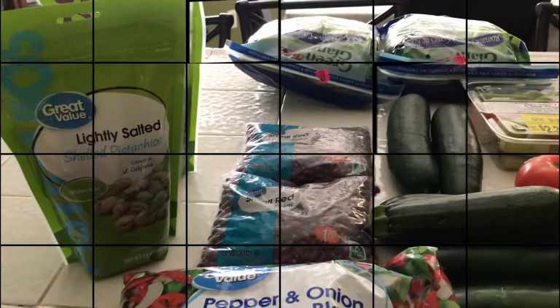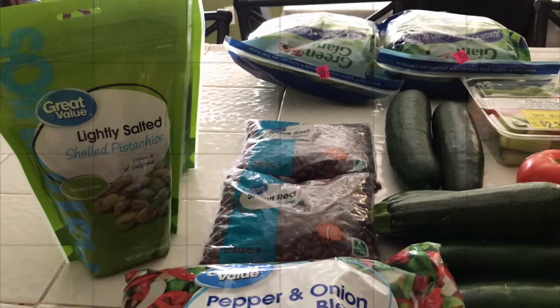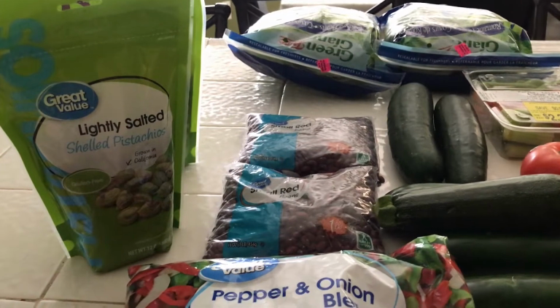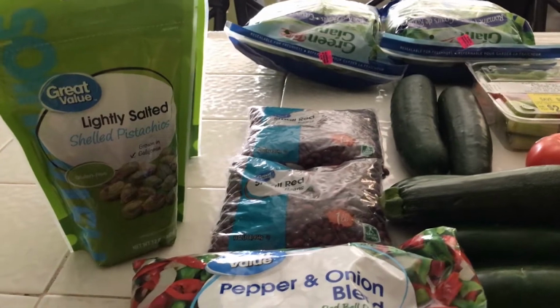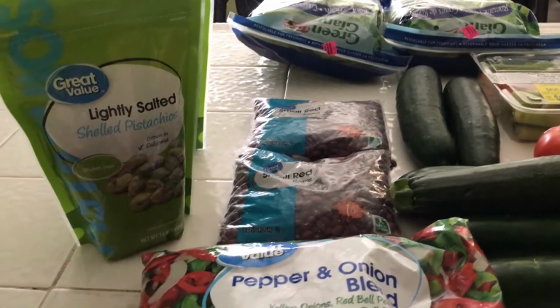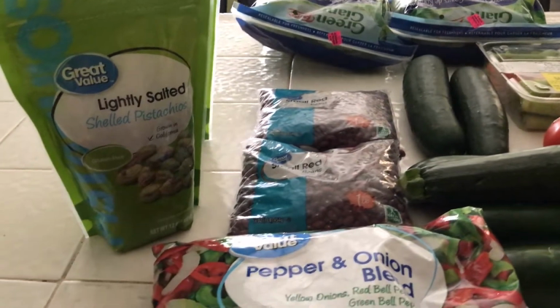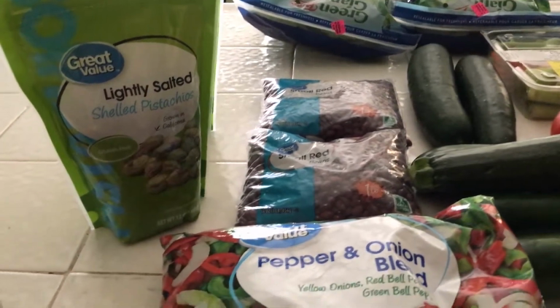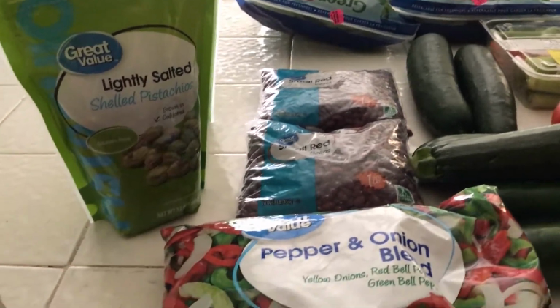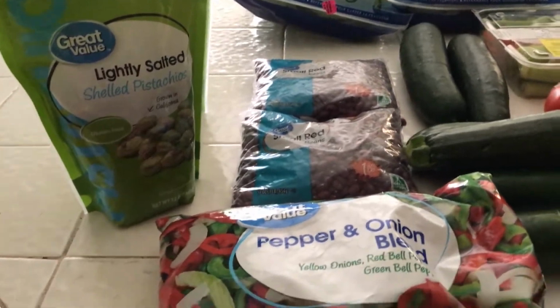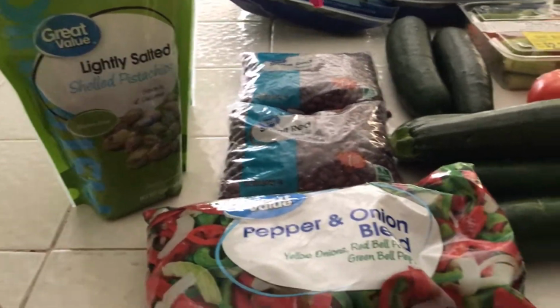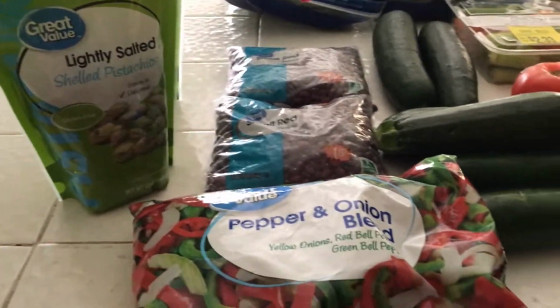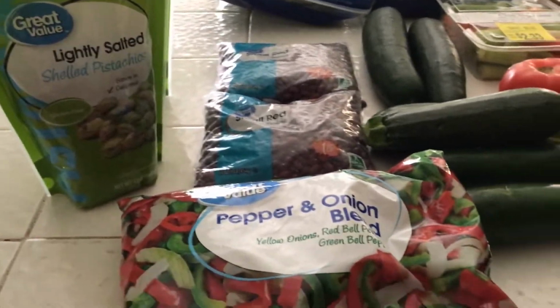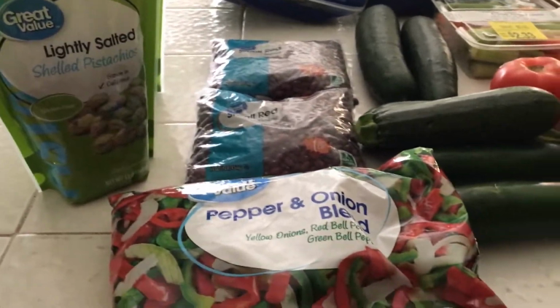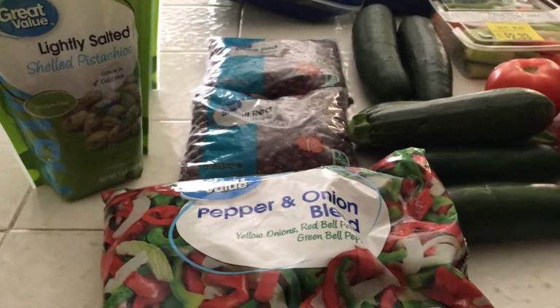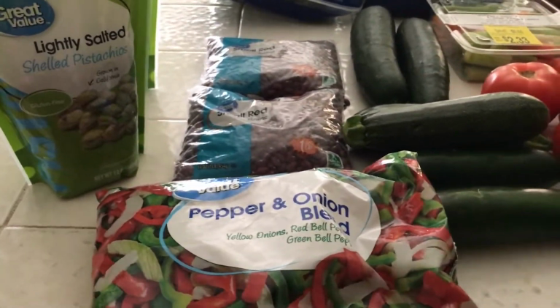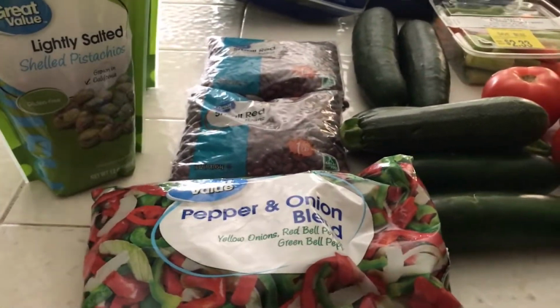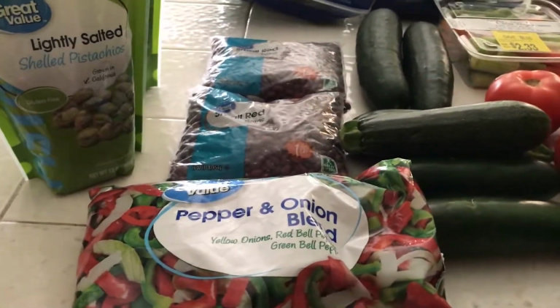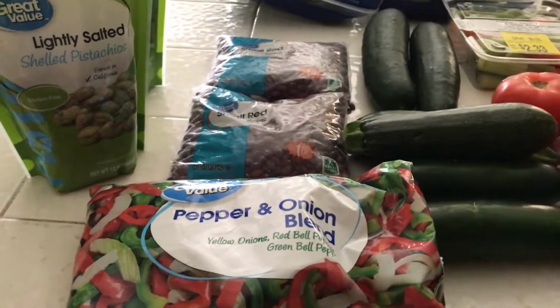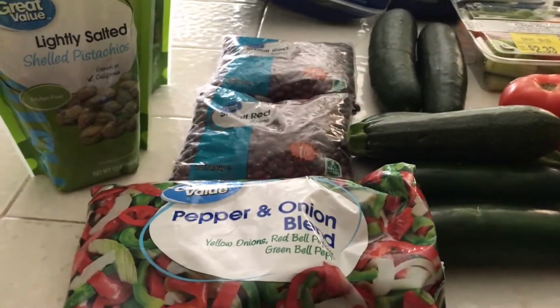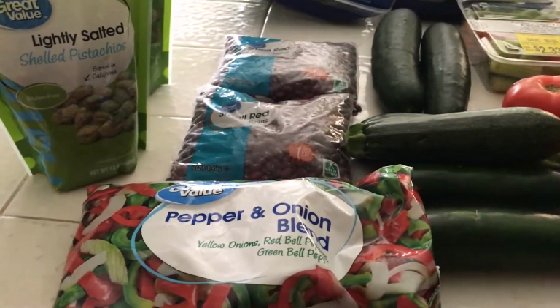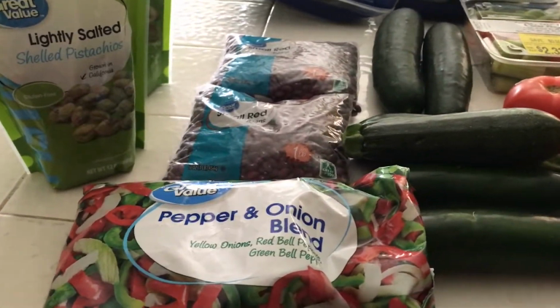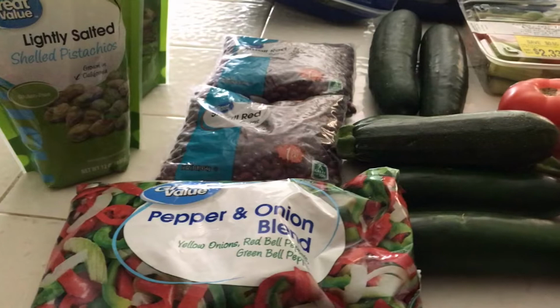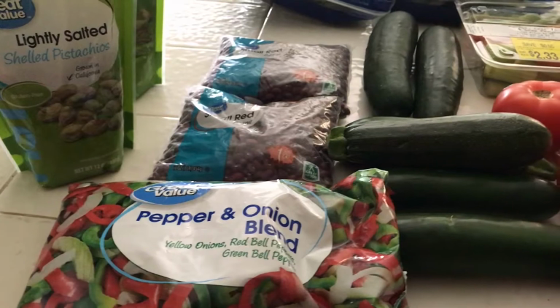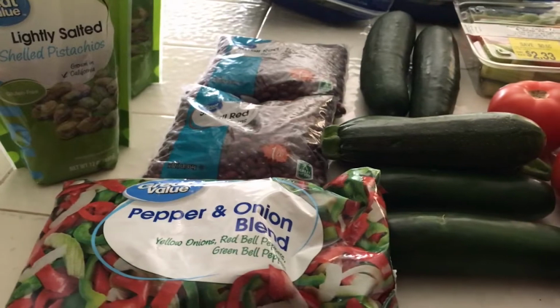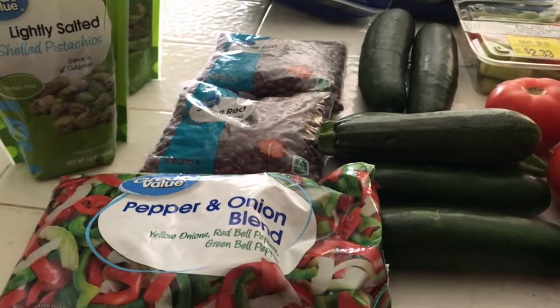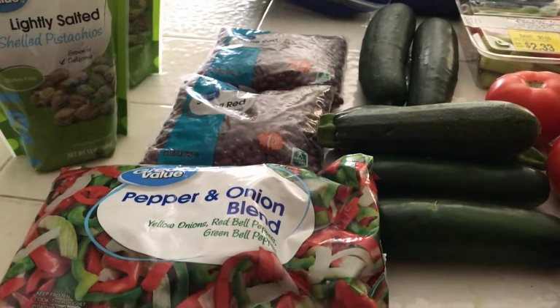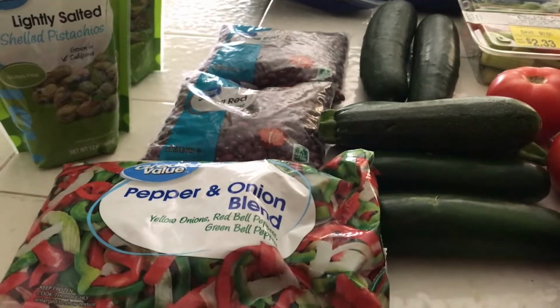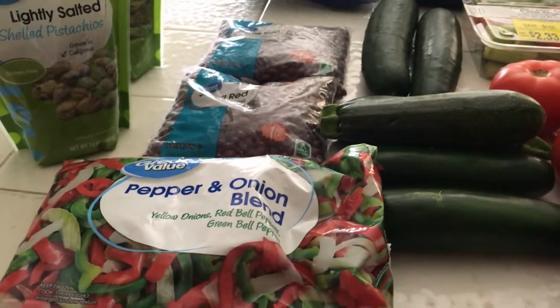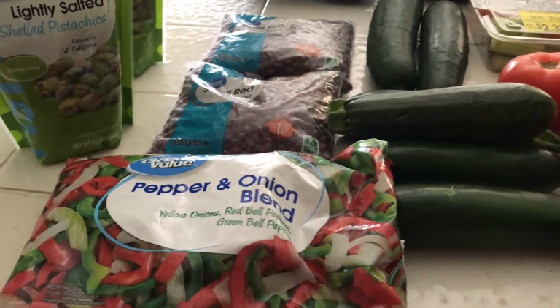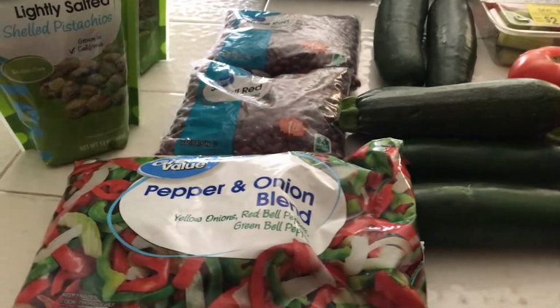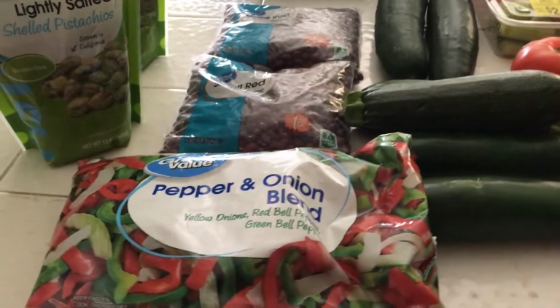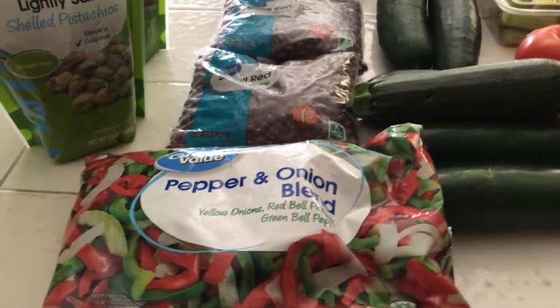I'm just going to share with you my weekly healthy grocery haul.